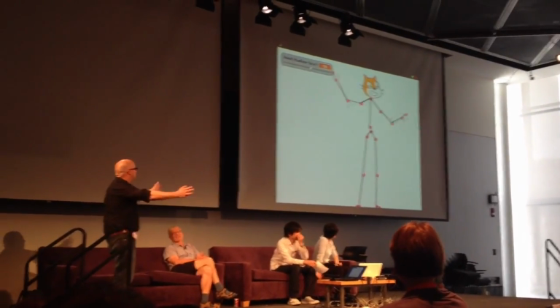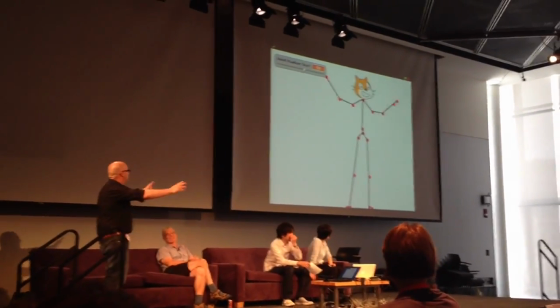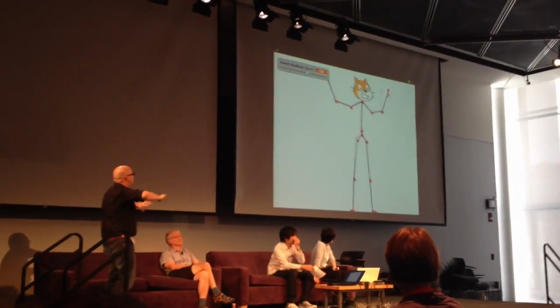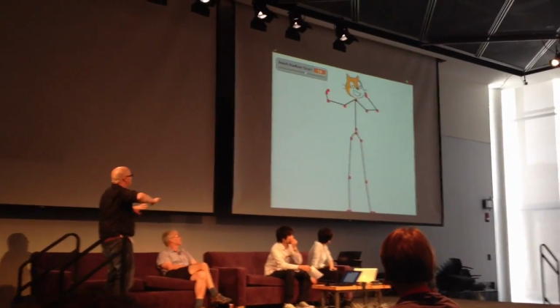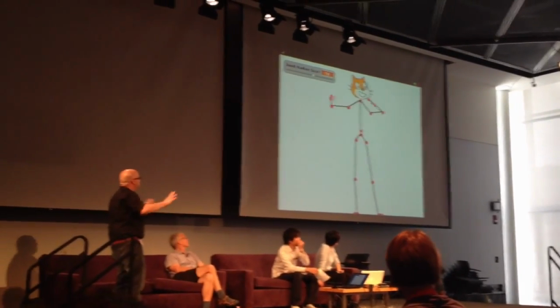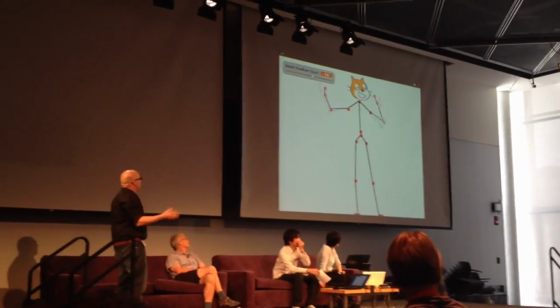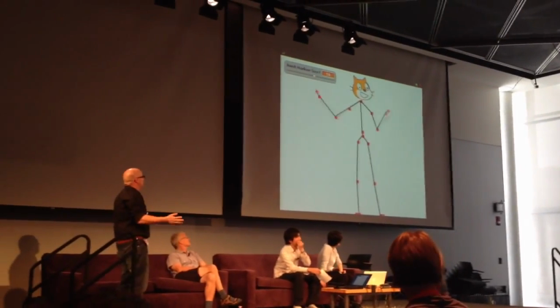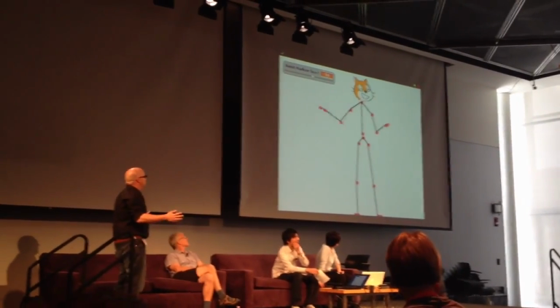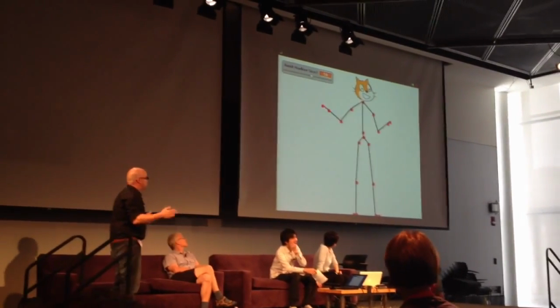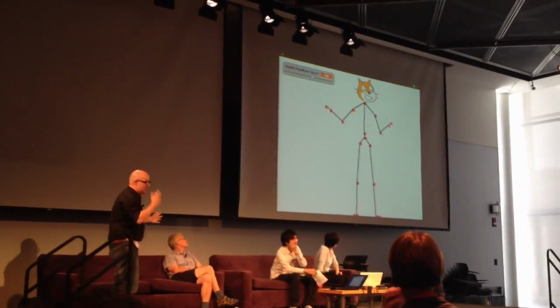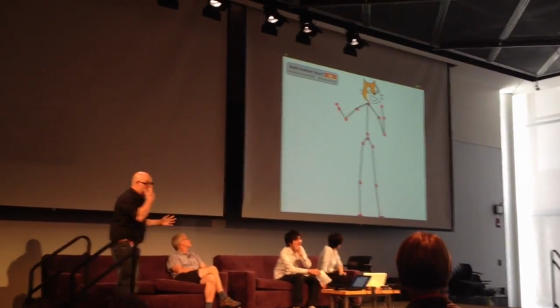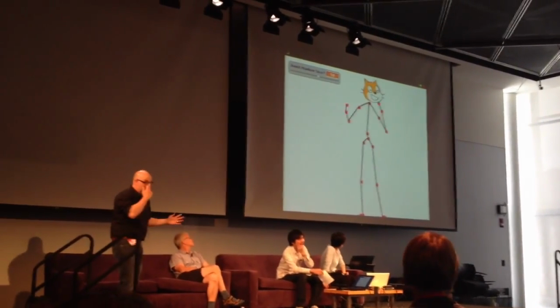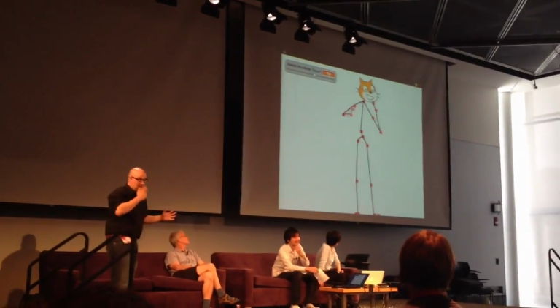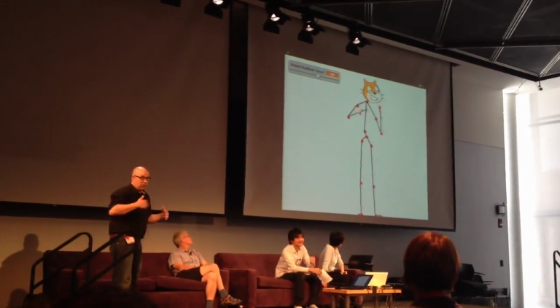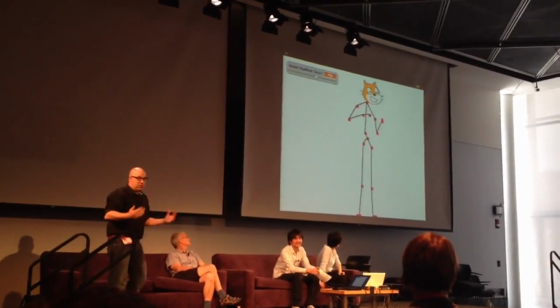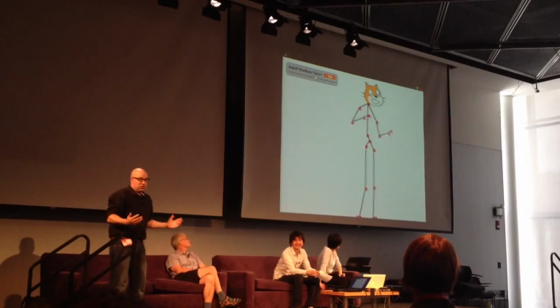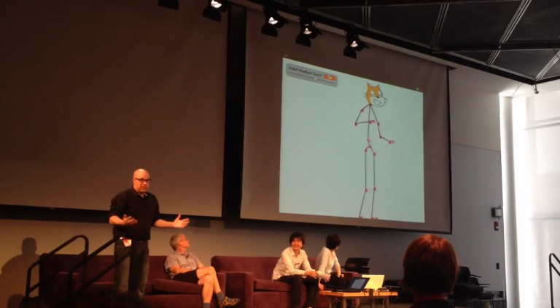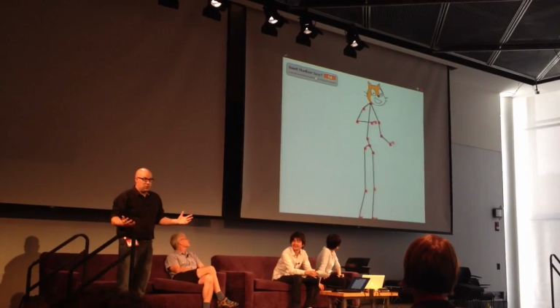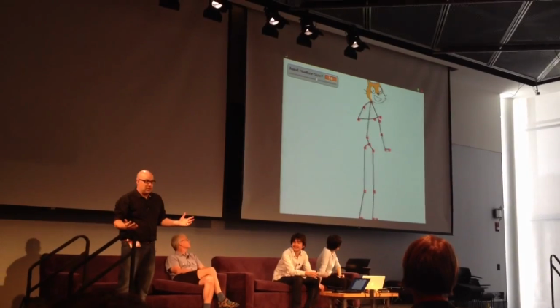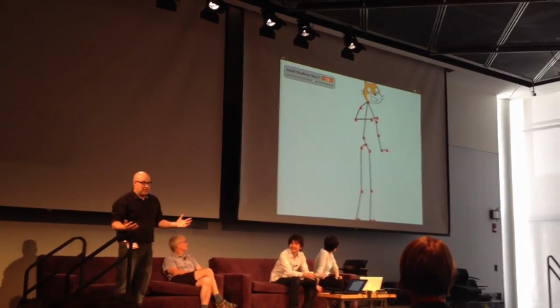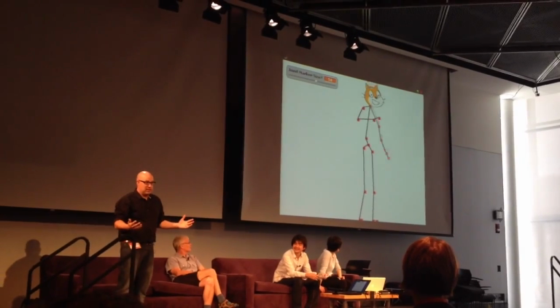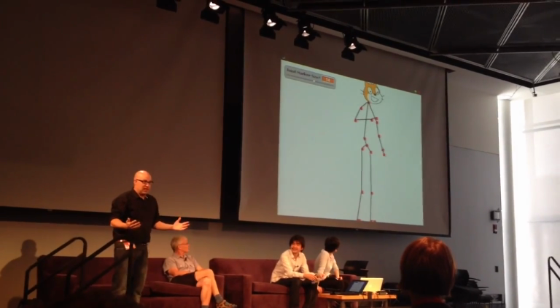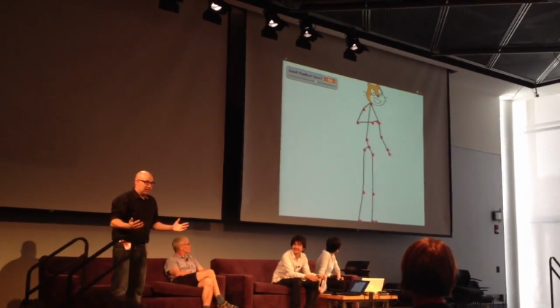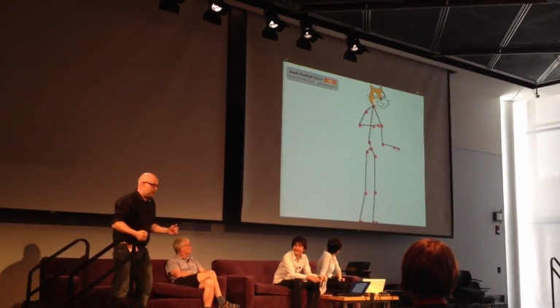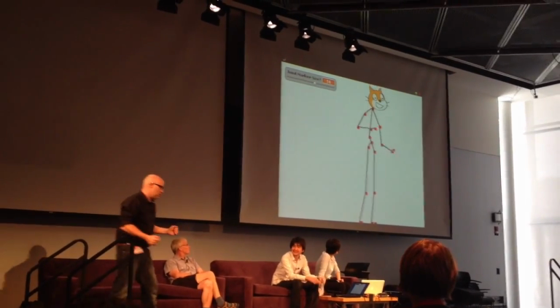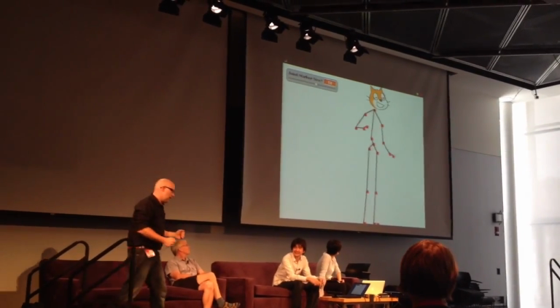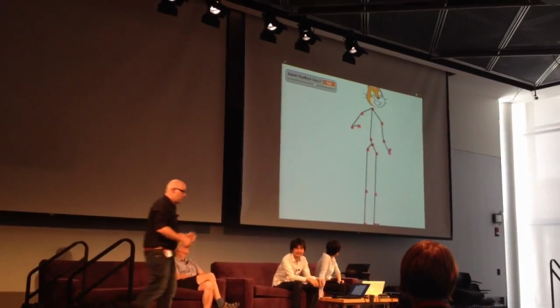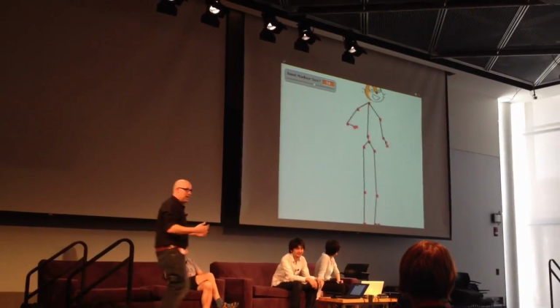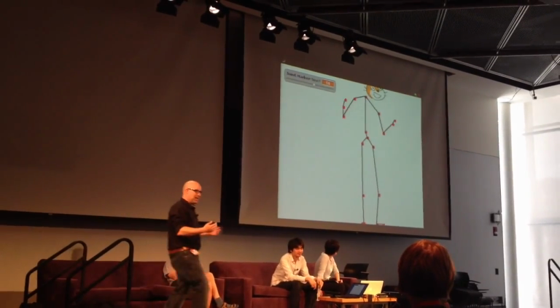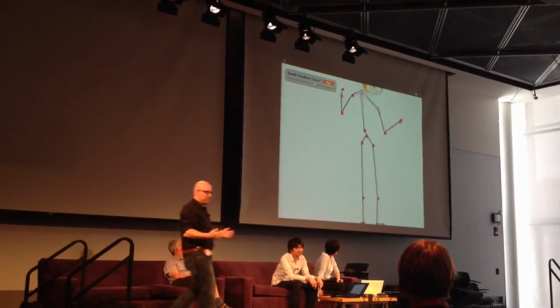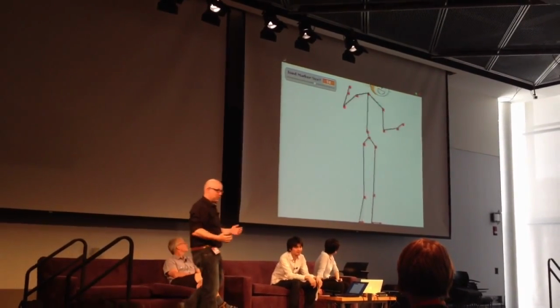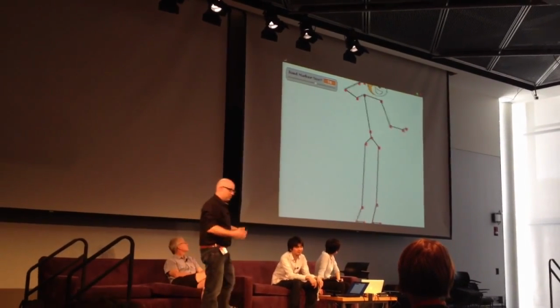So what do we do with these tiny pieces of data? Well, we make games with them.